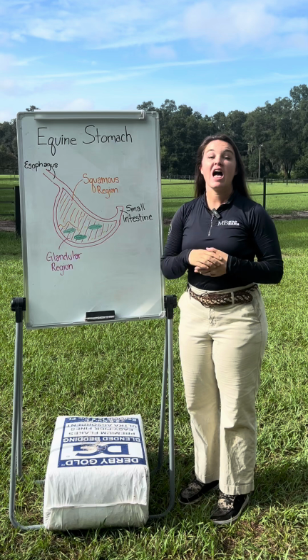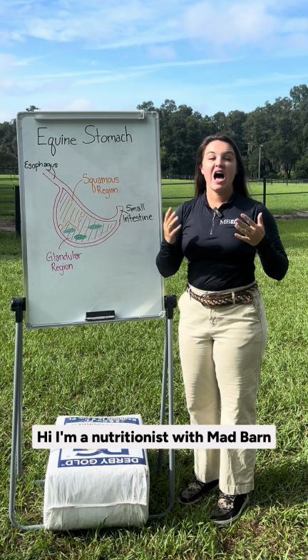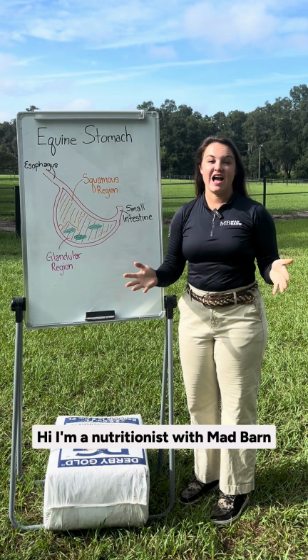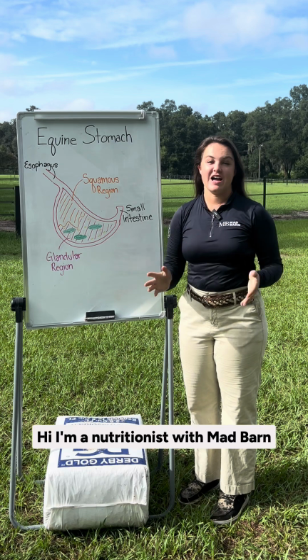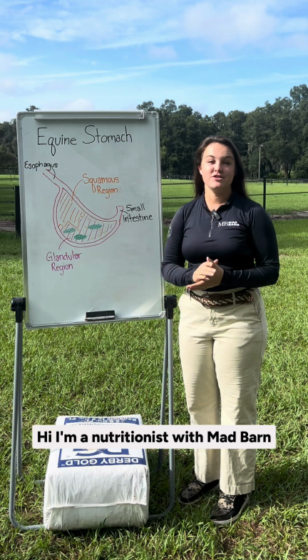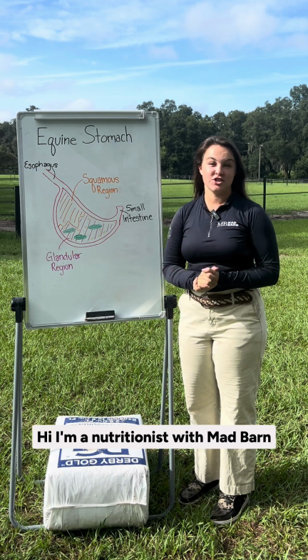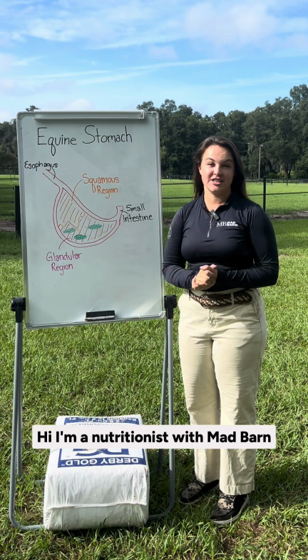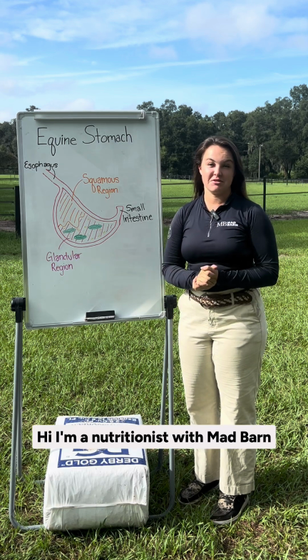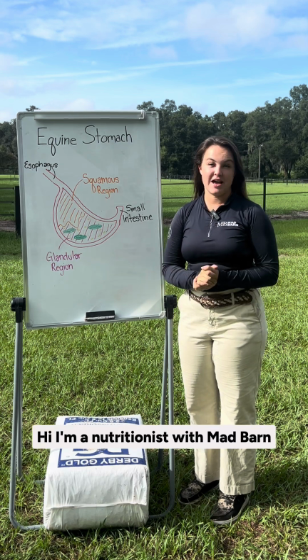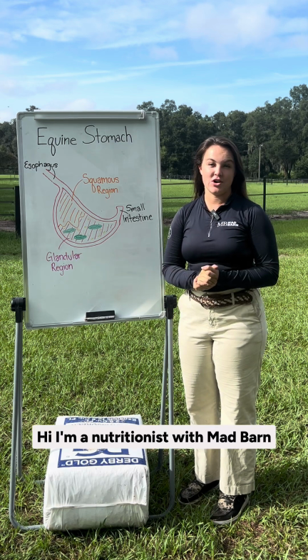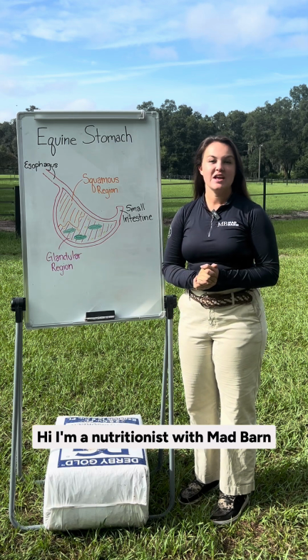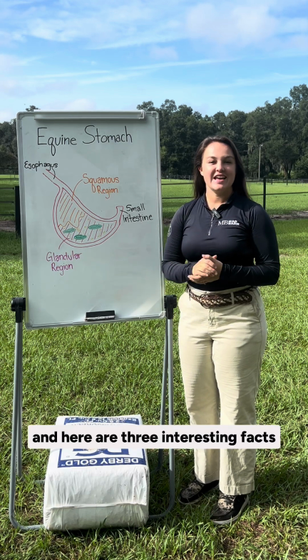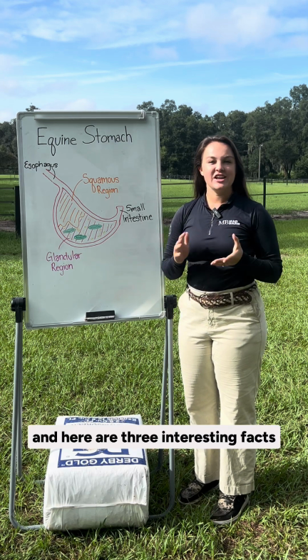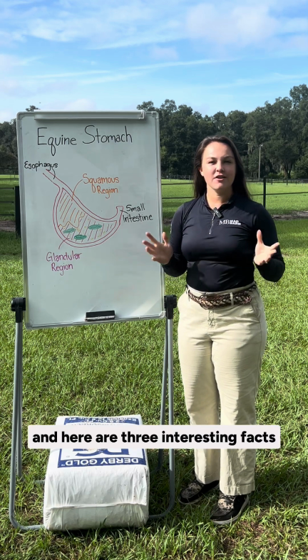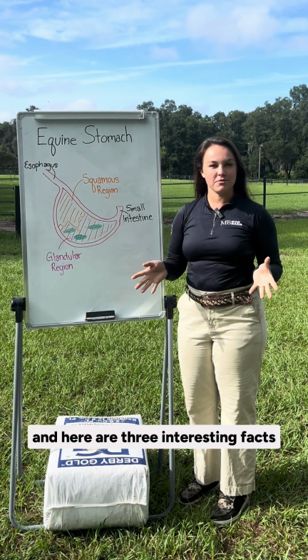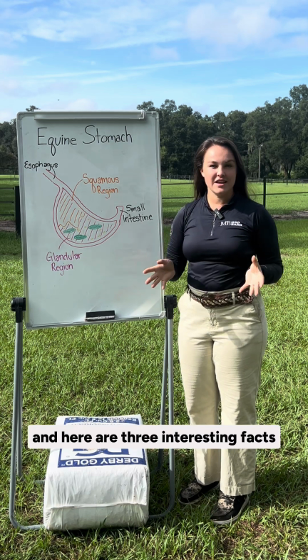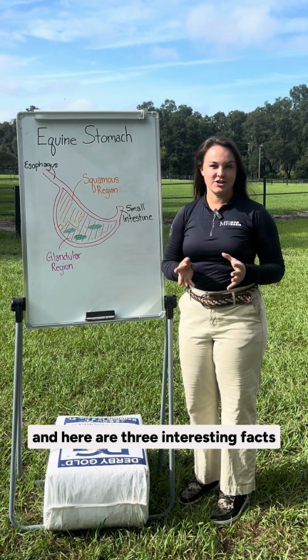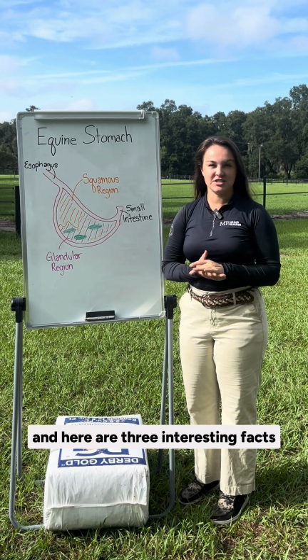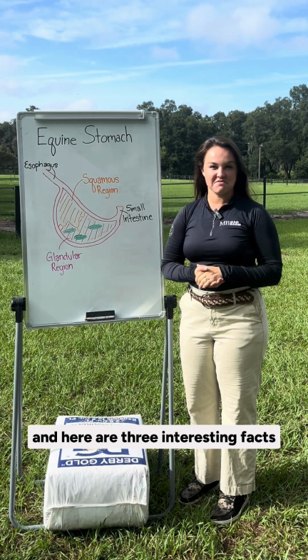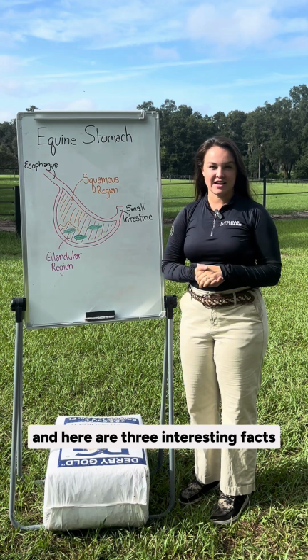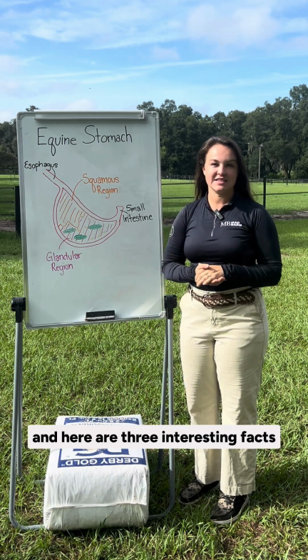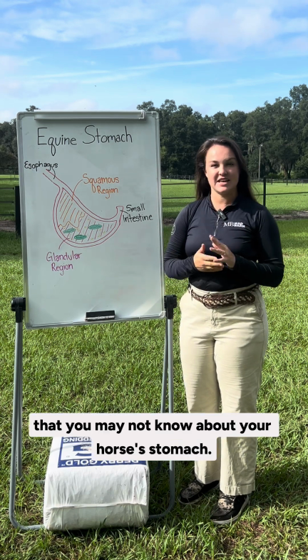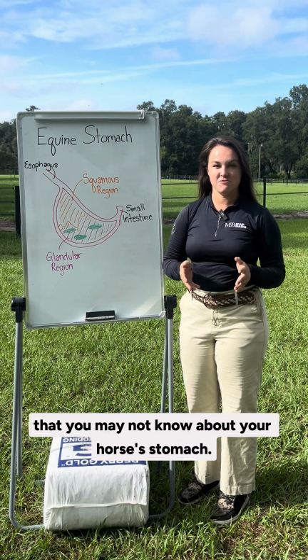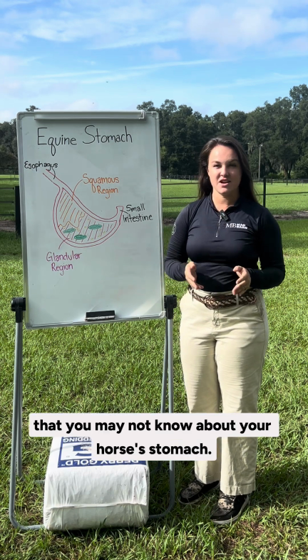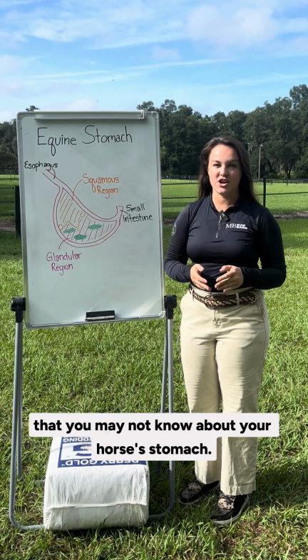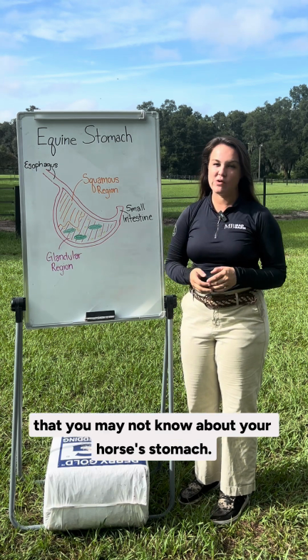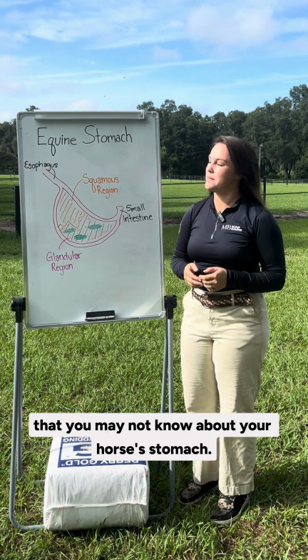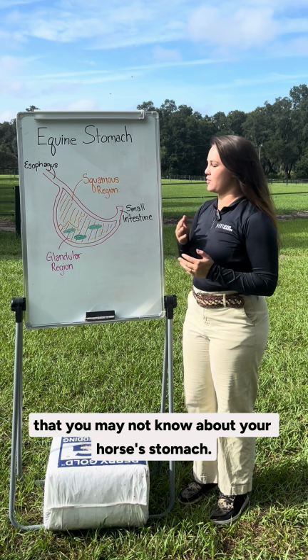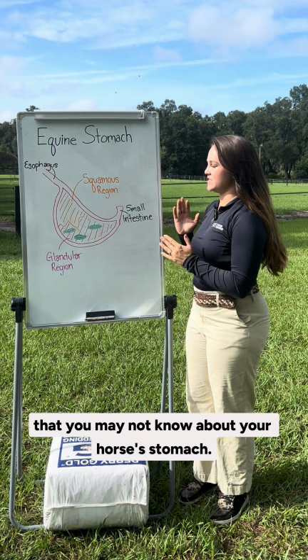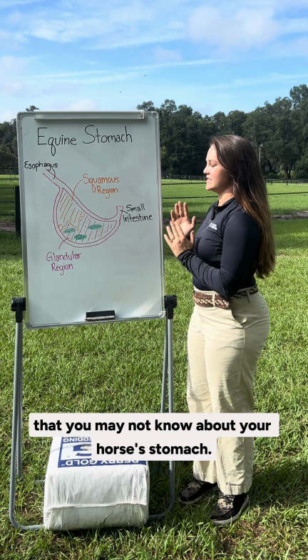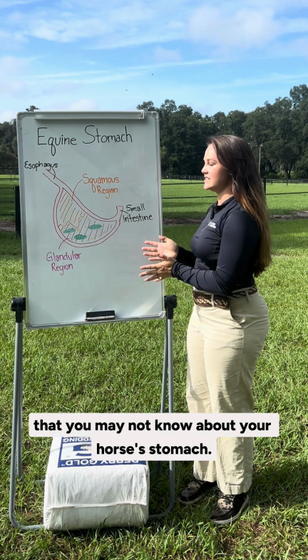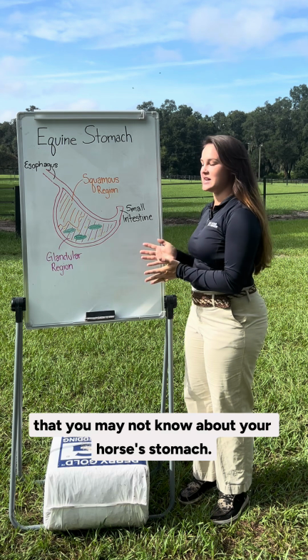Hi, I'm a nutritionist with Mad Barn and here are three interesting facts that you may not know about your horse's stomach.